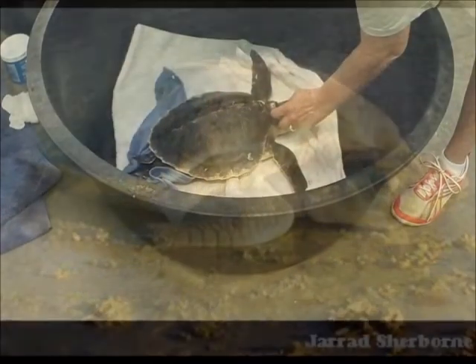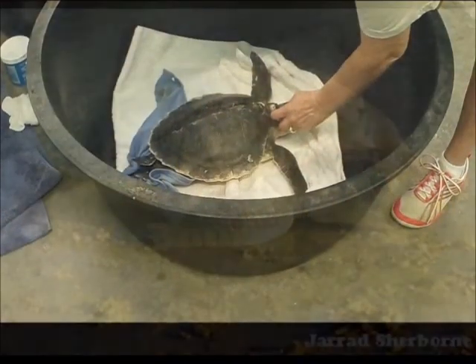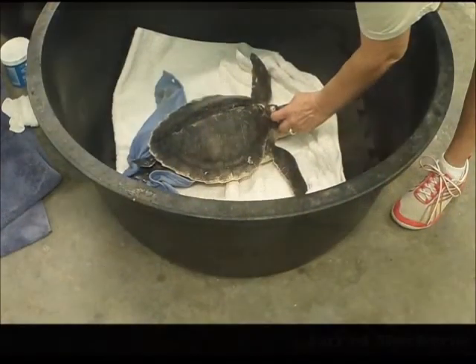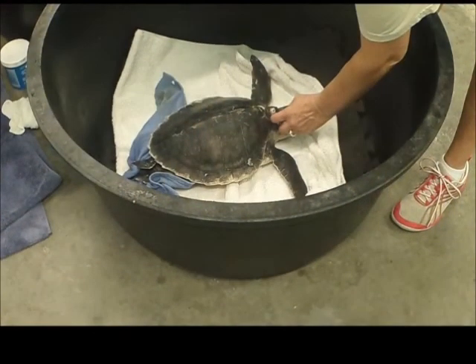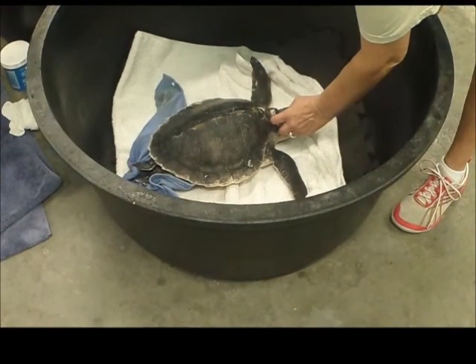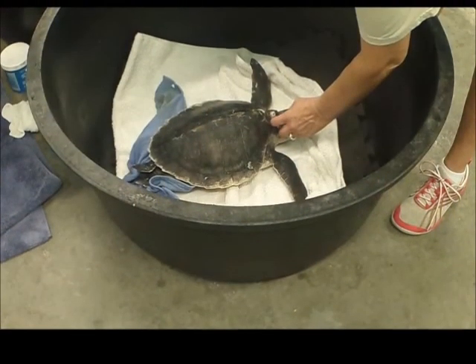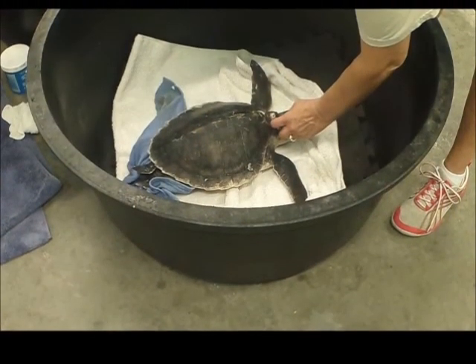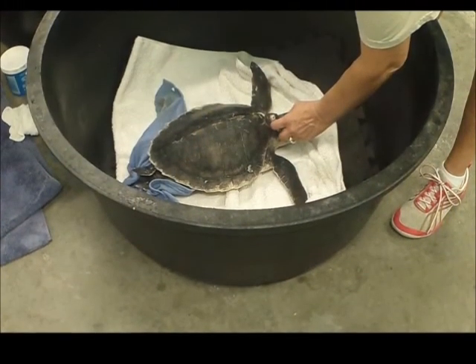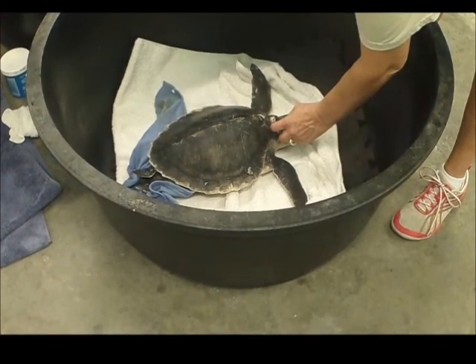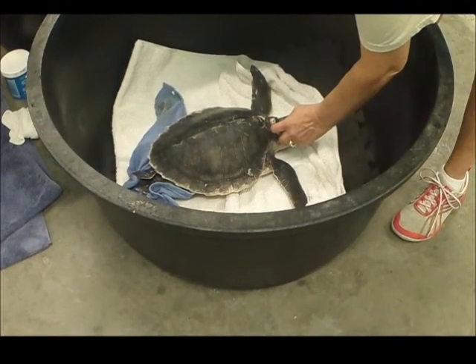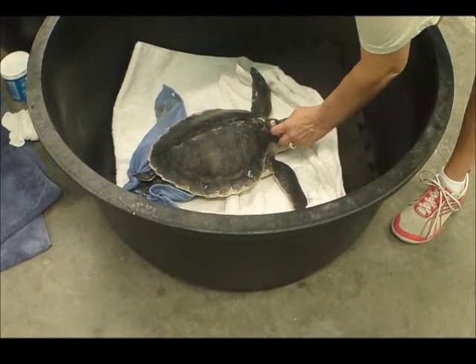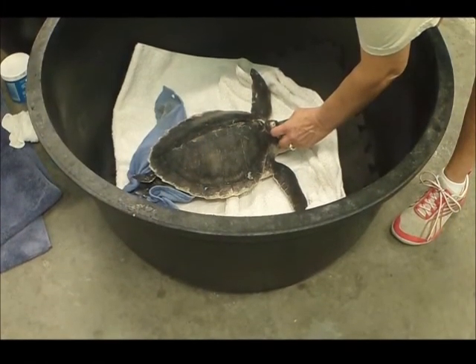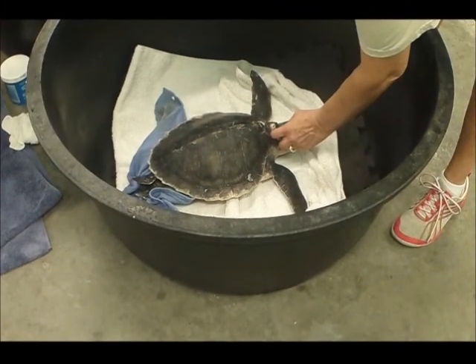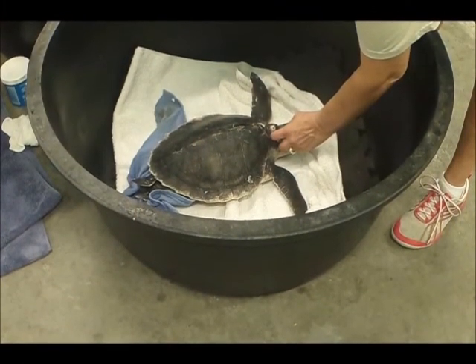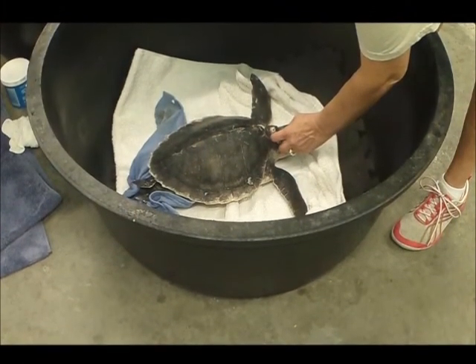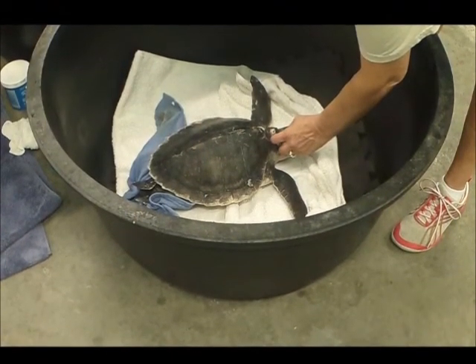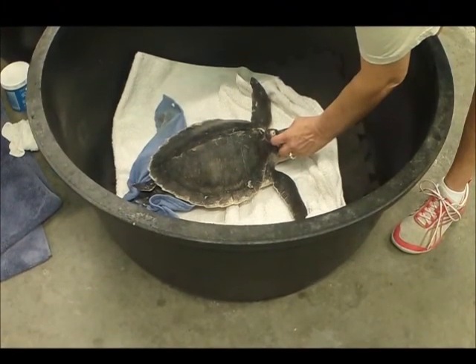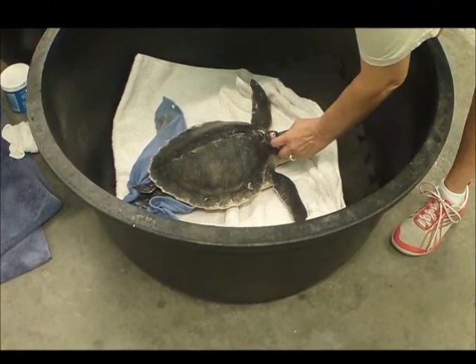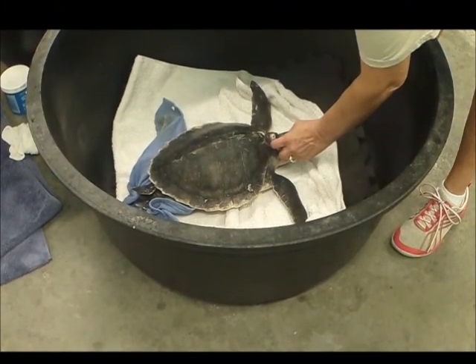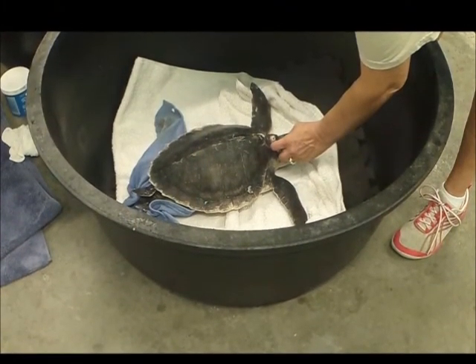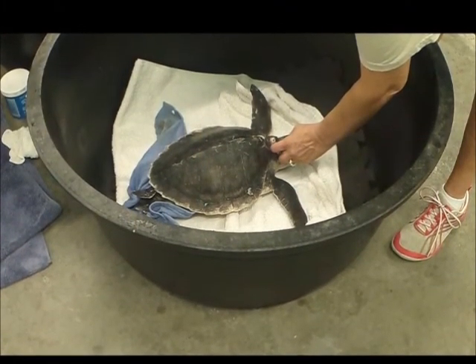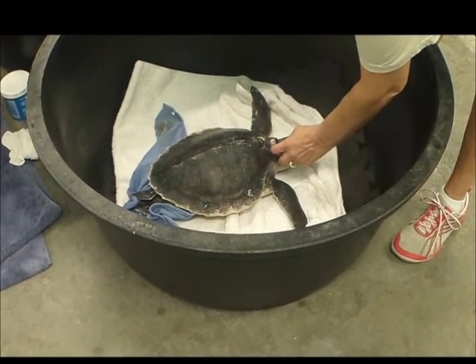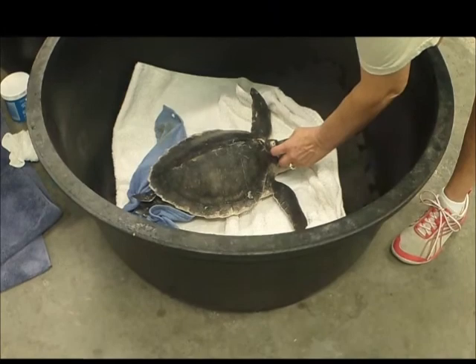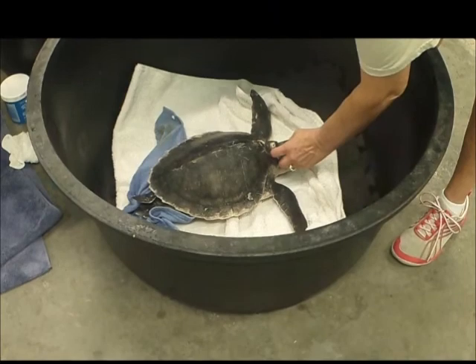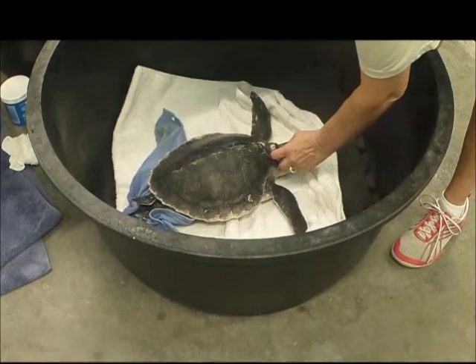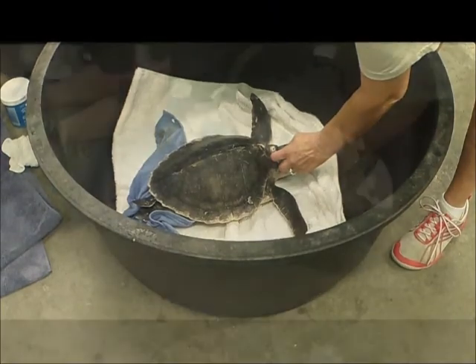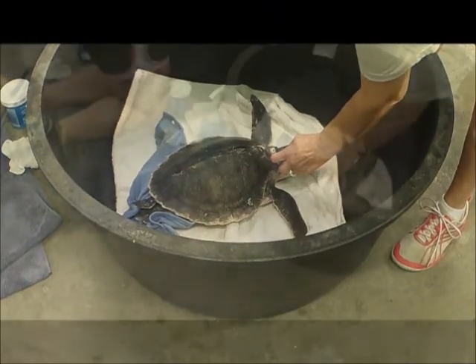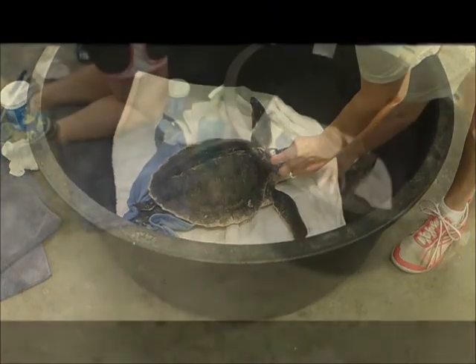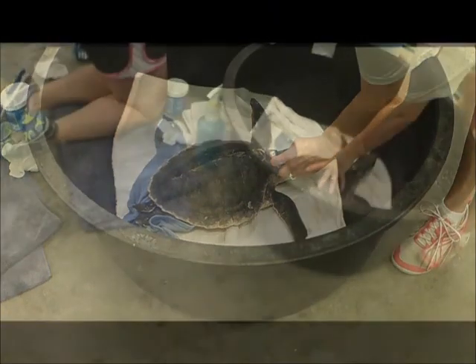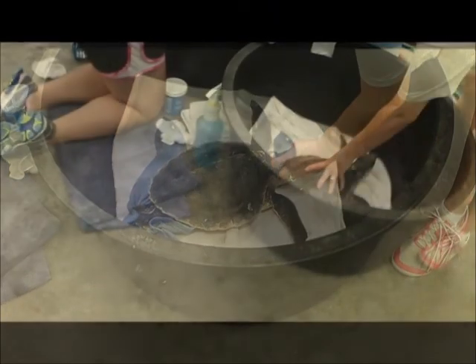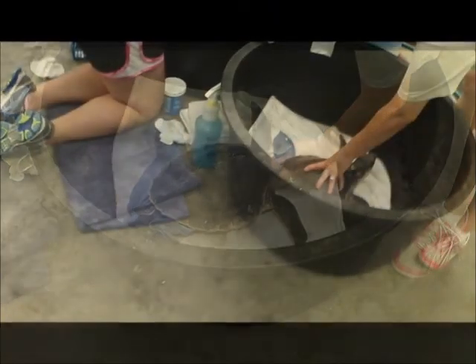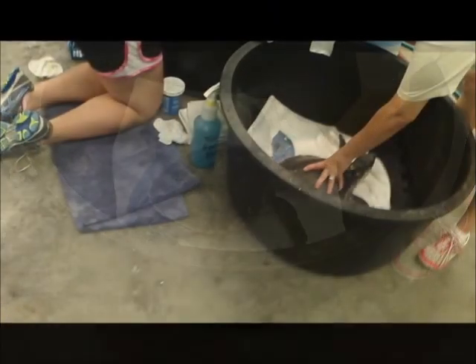Come join me on a journey with the sea turtles, who are fortunate enough to be washed up on Jean Beasley's shore.